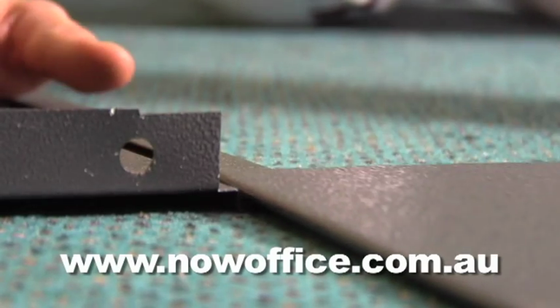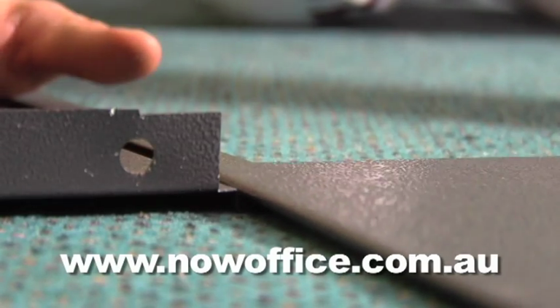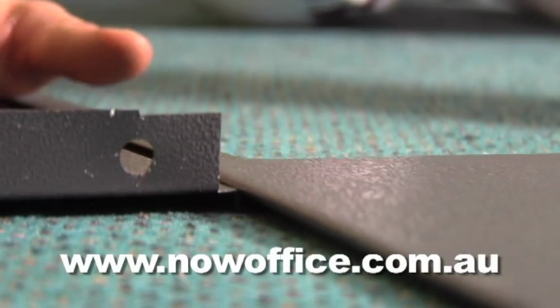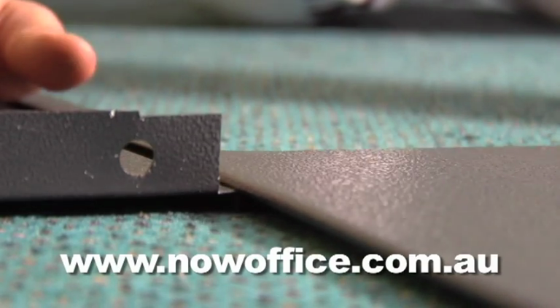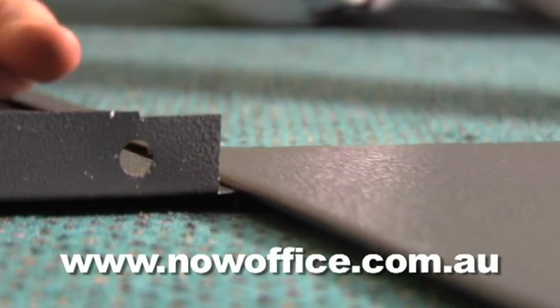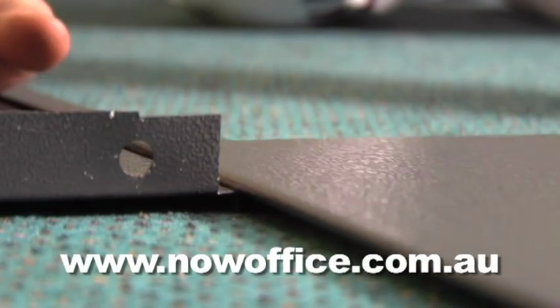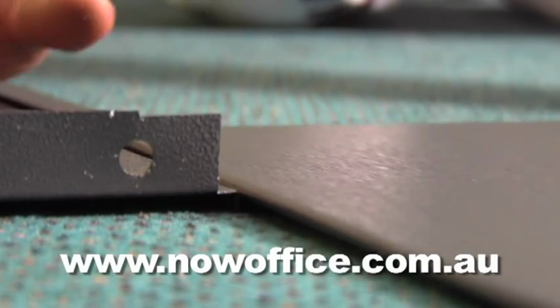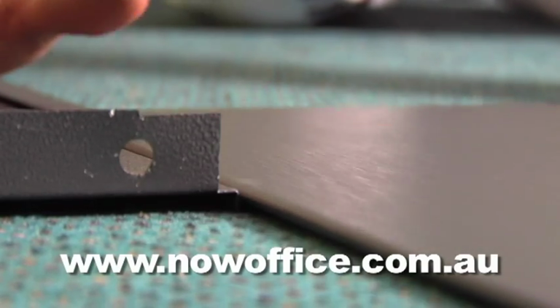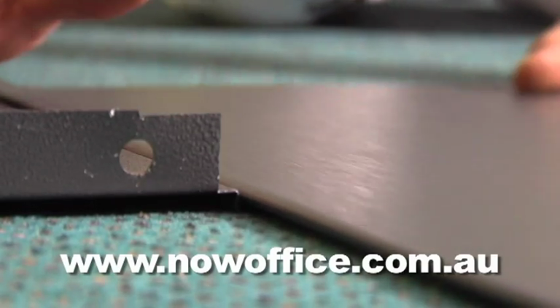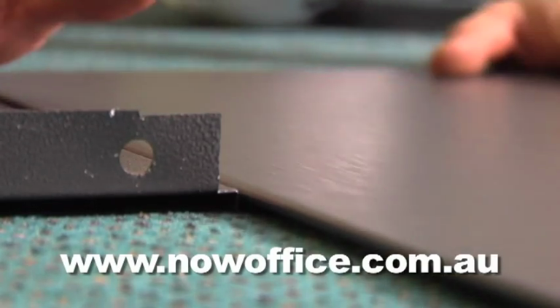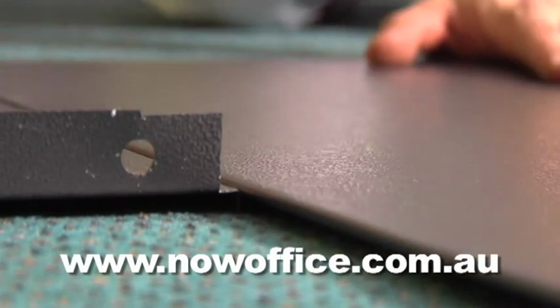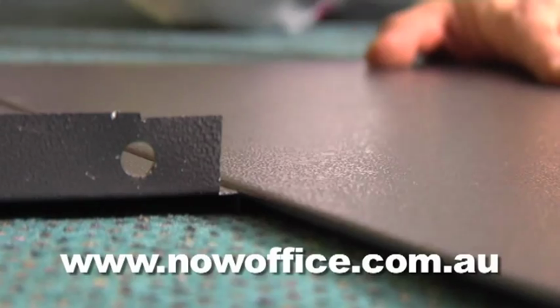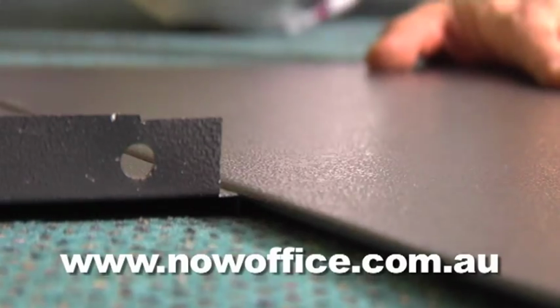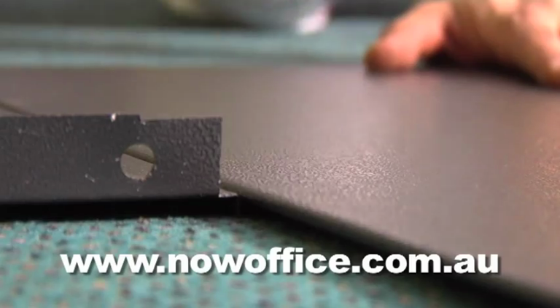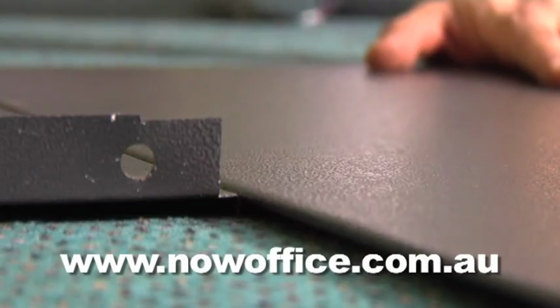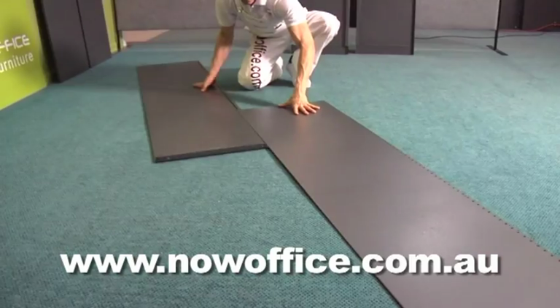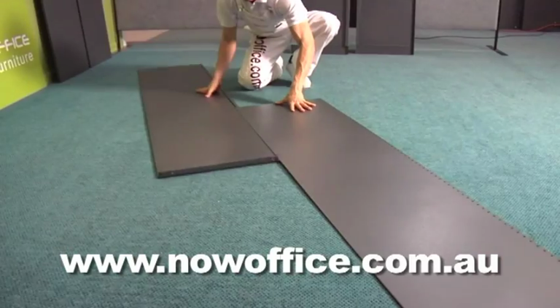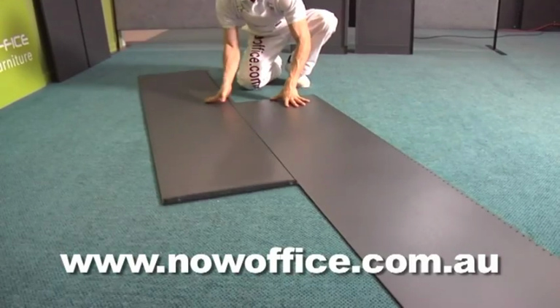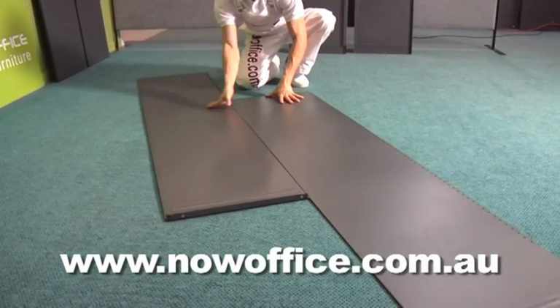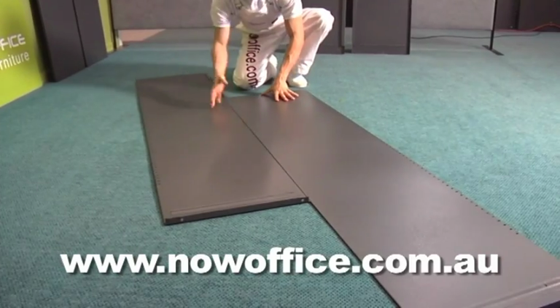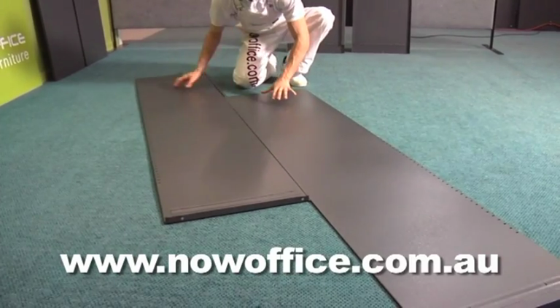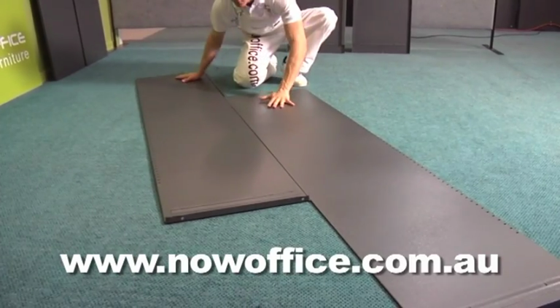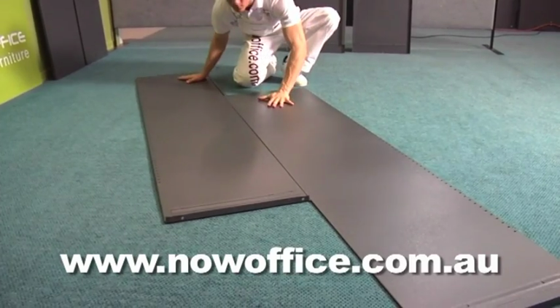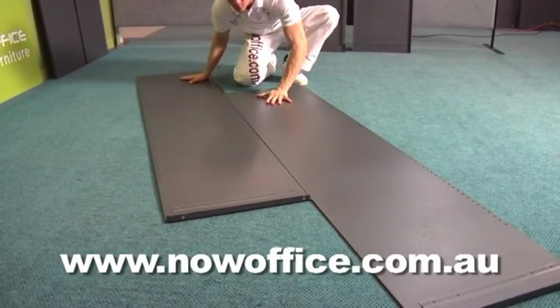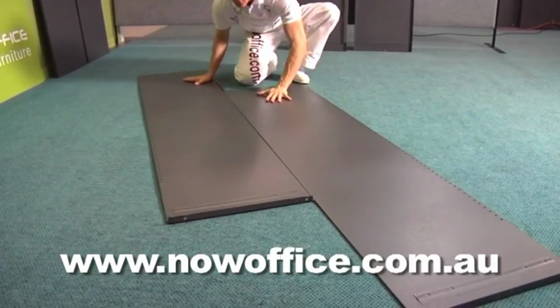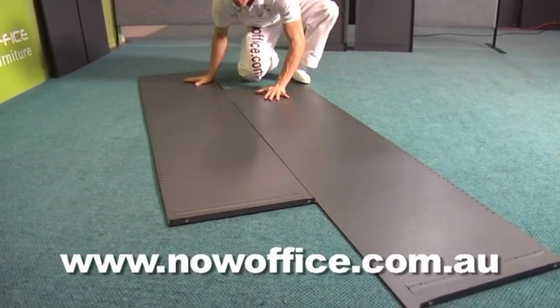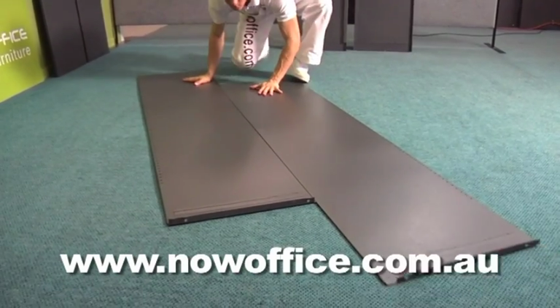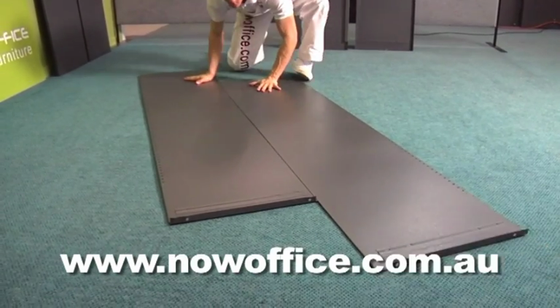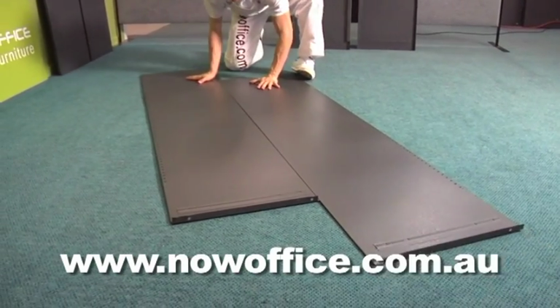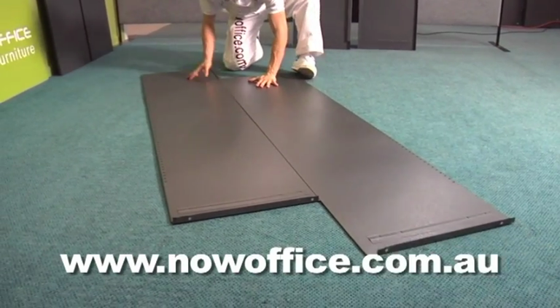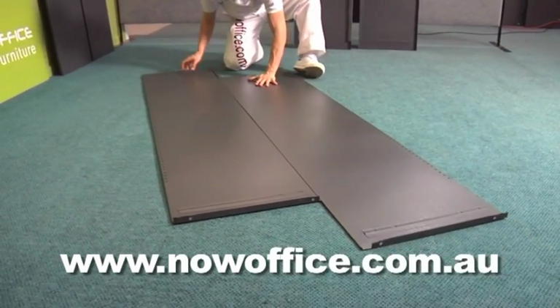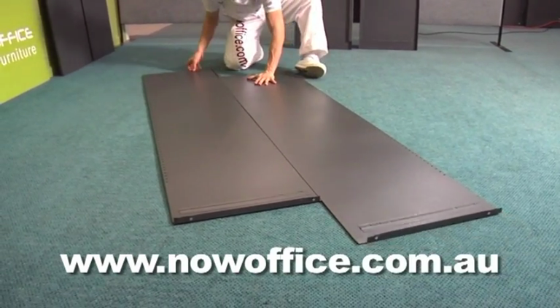Lay the backs down on the carpet. Slide them together — they slide together very easily. Line them up.